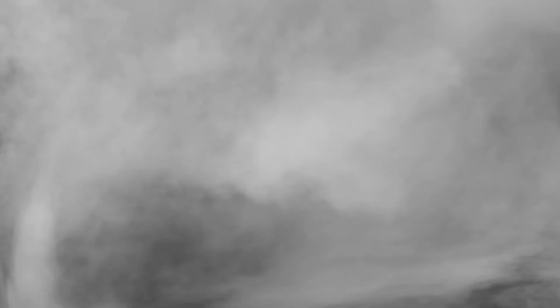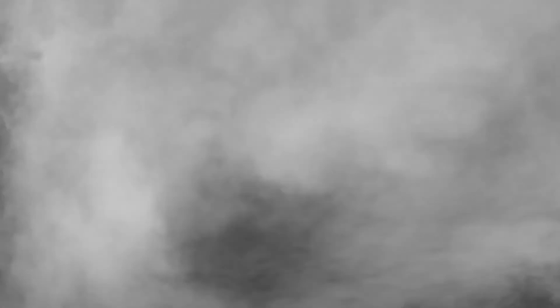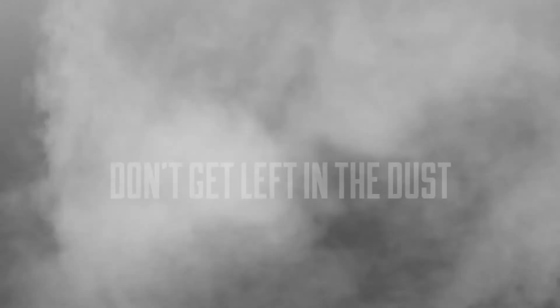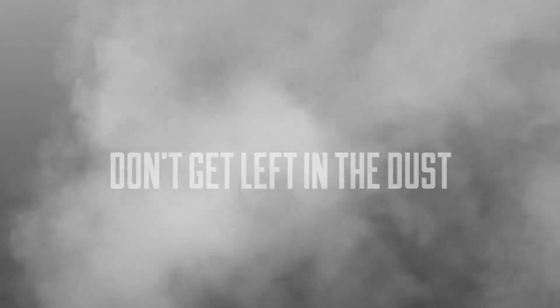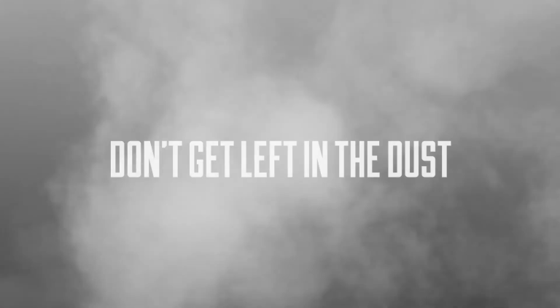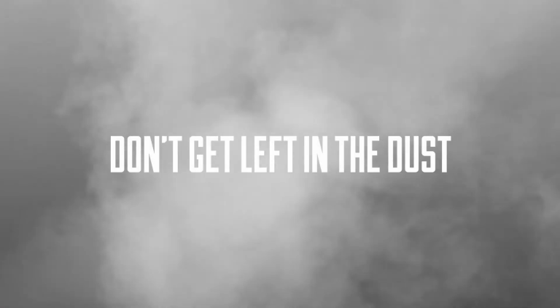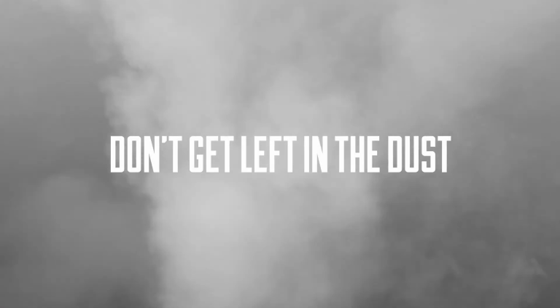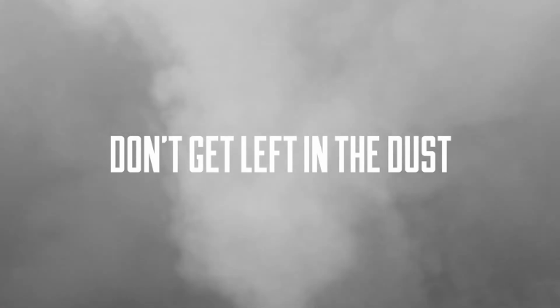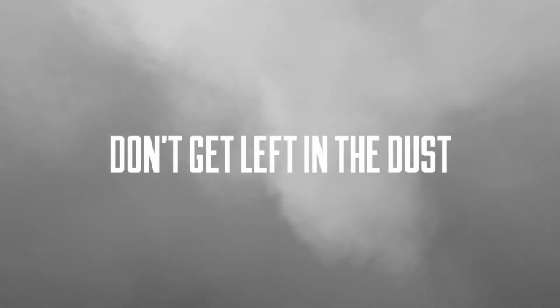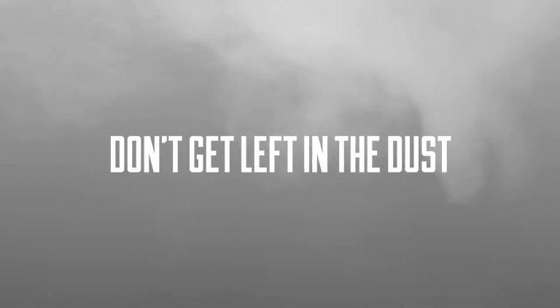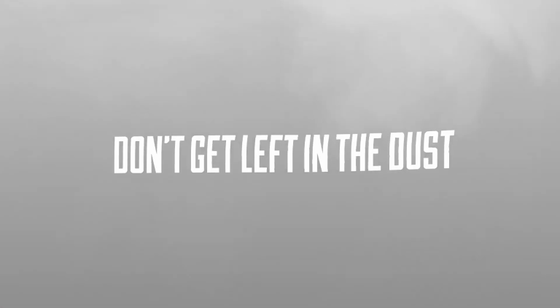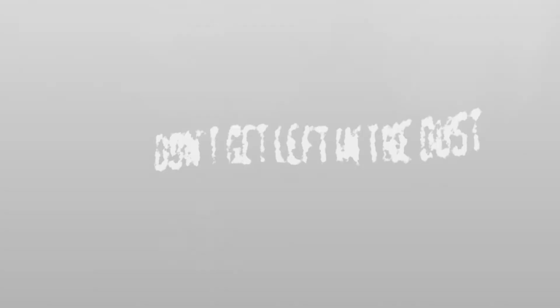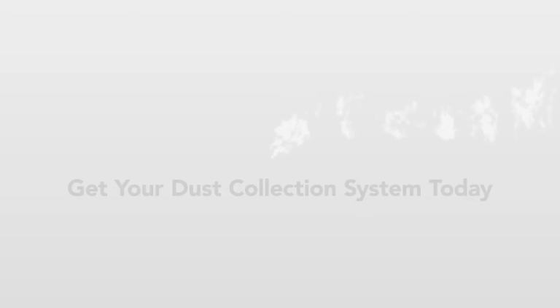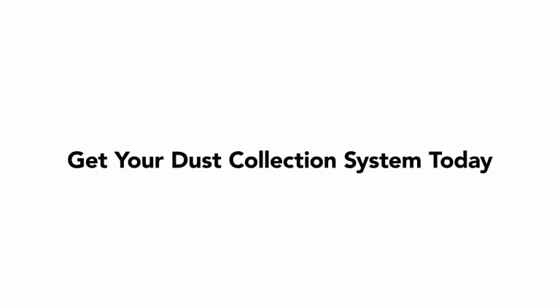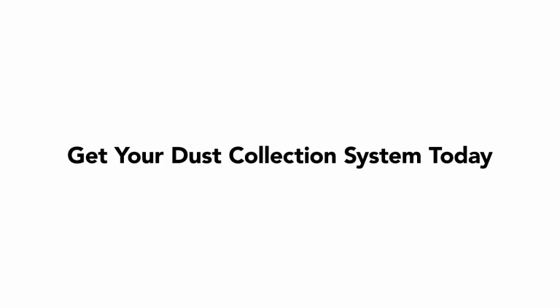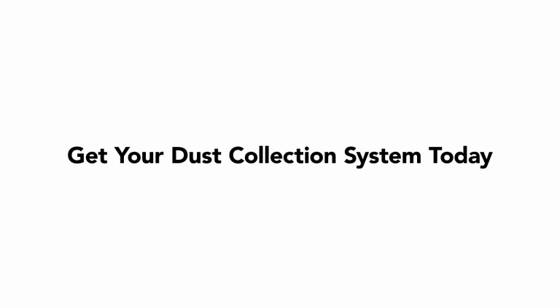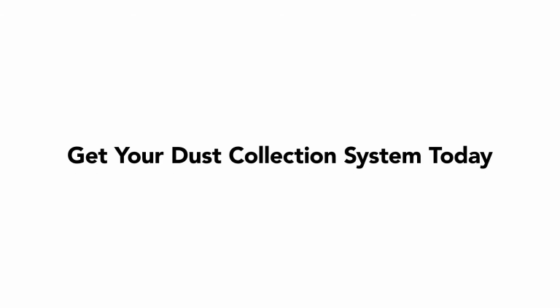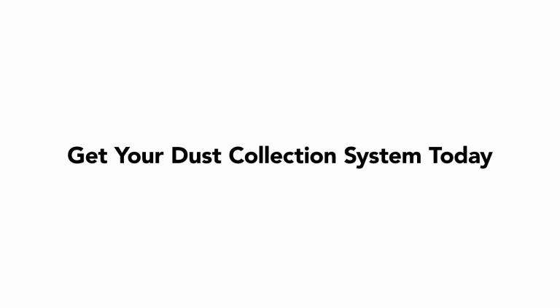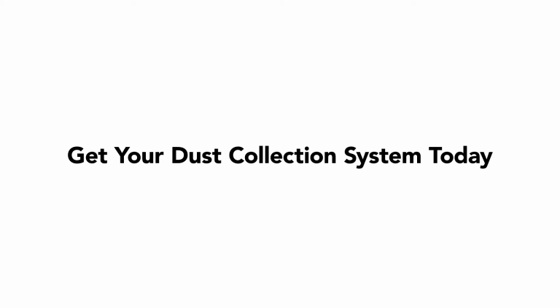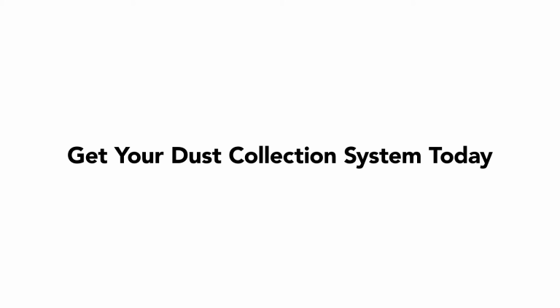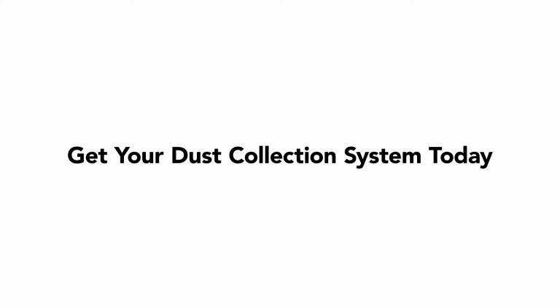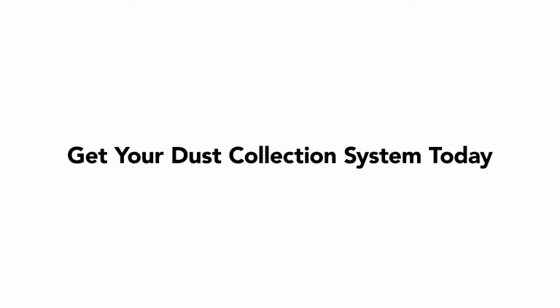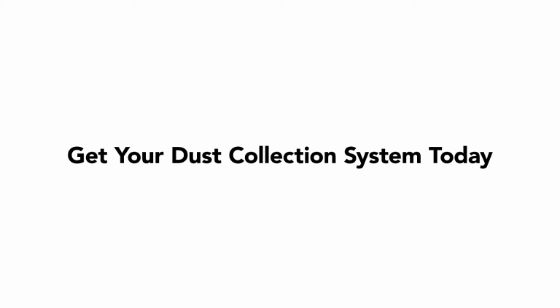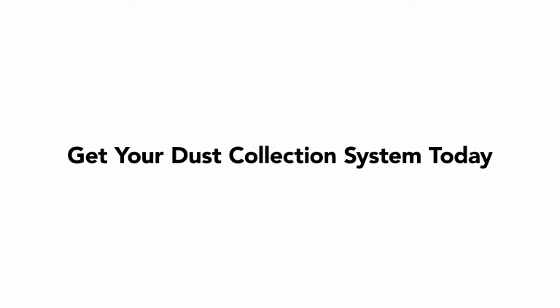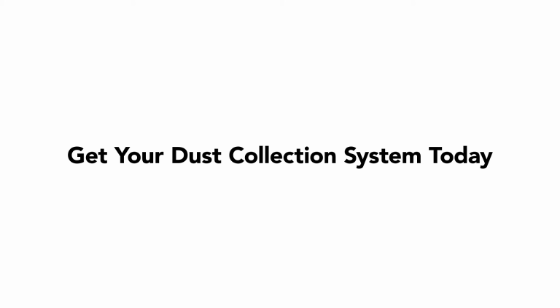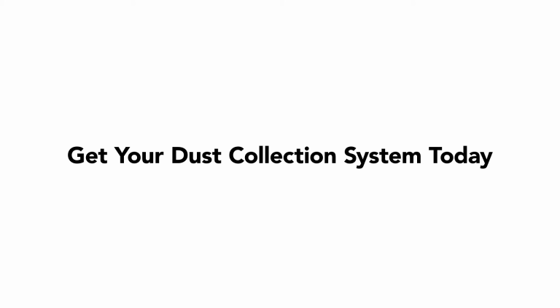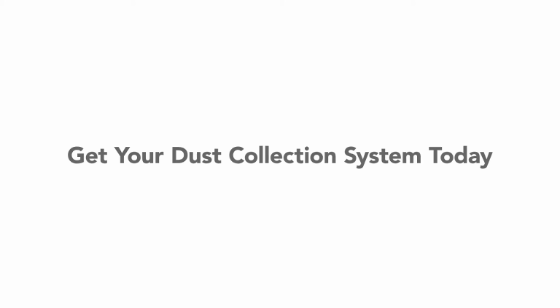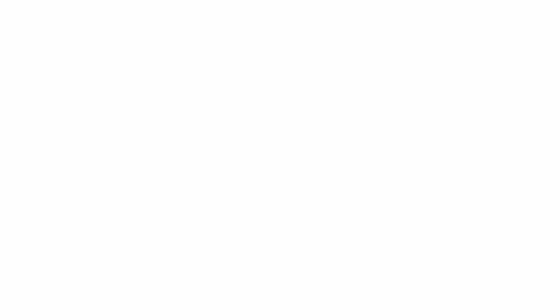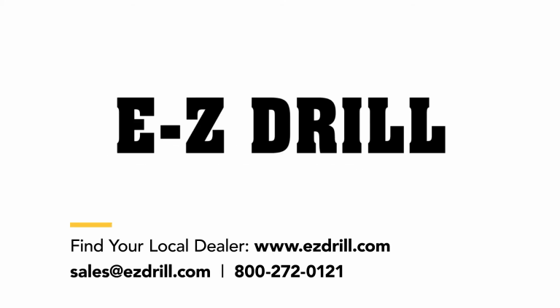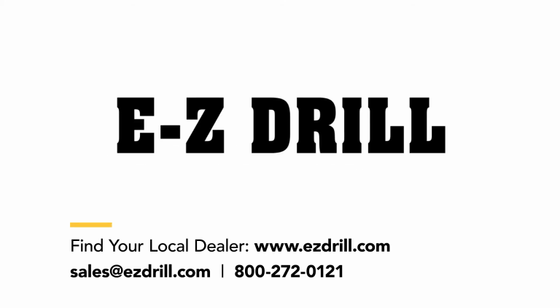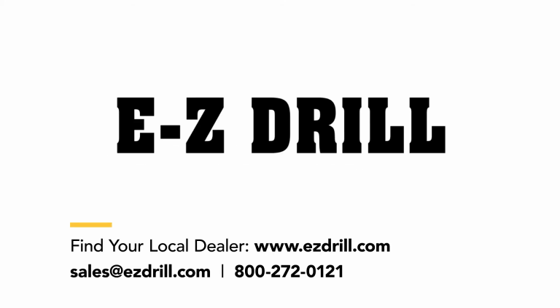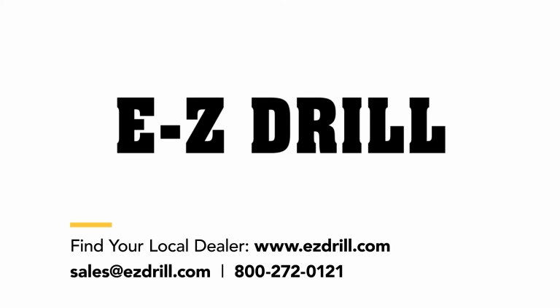Dust collection solutions from the company that has made your concrete drilling success its sole focus since day one. Easy Drill.